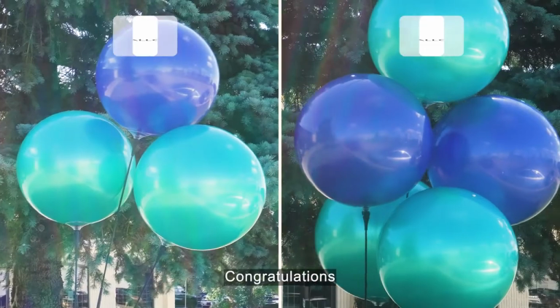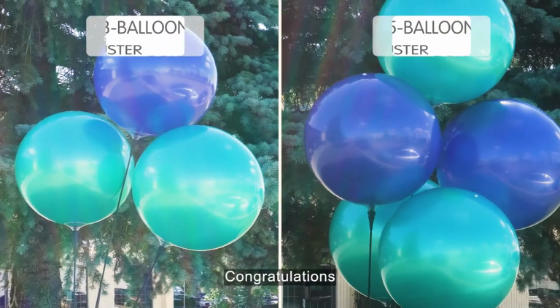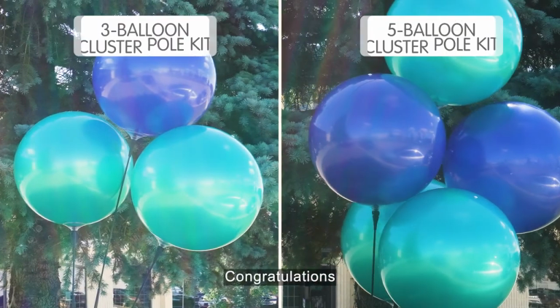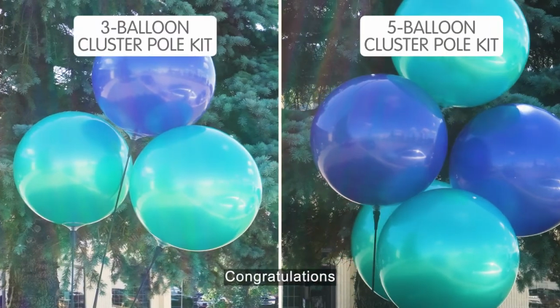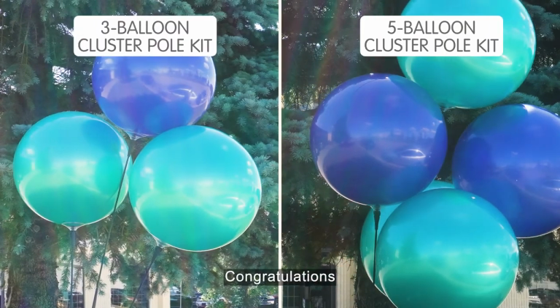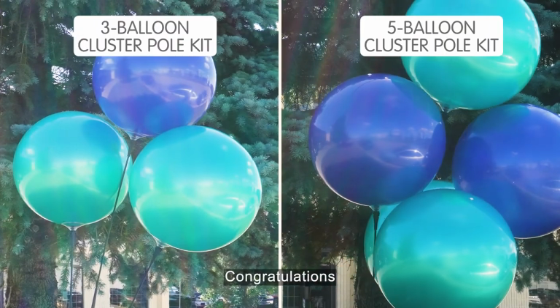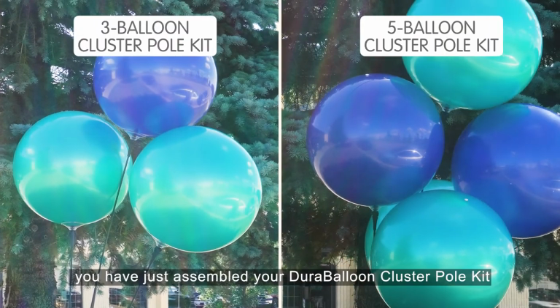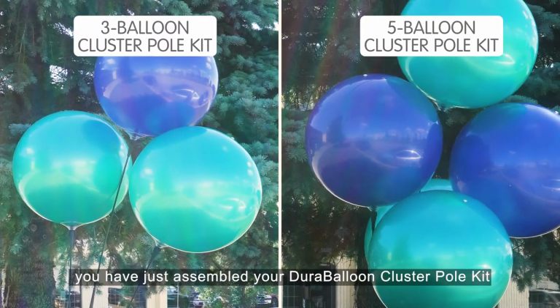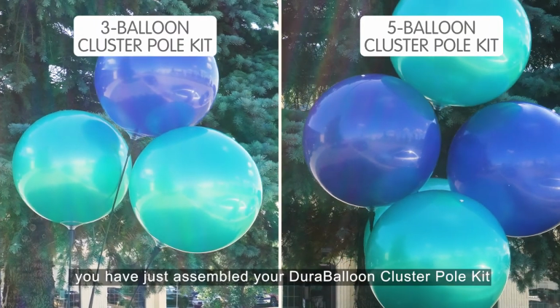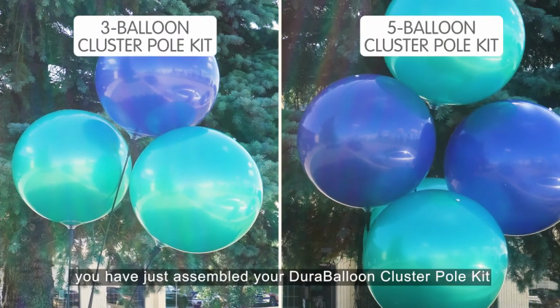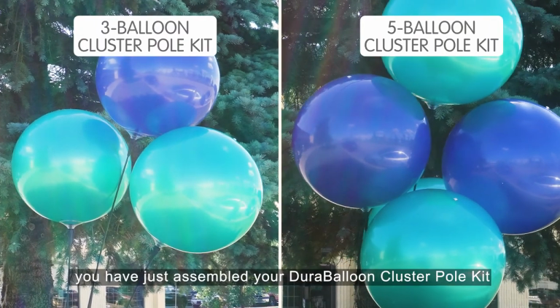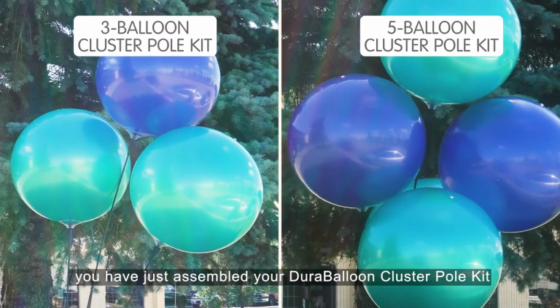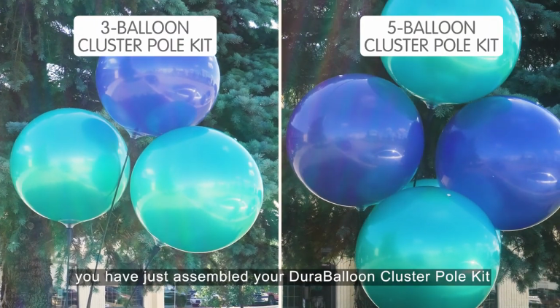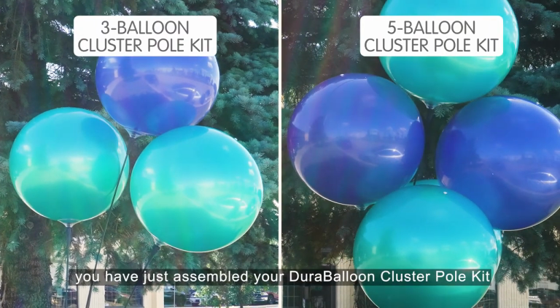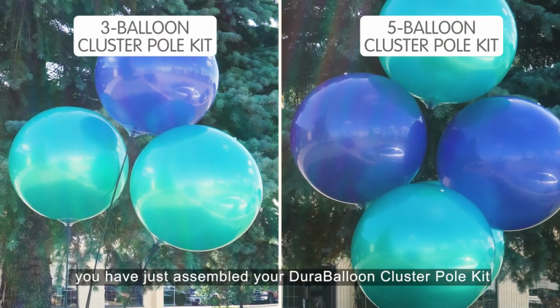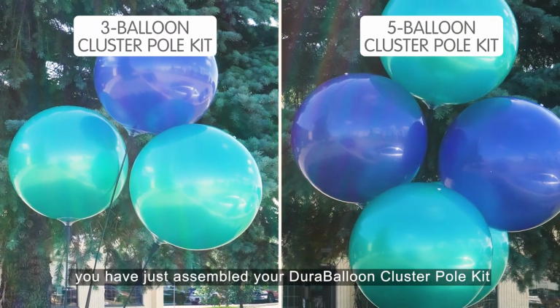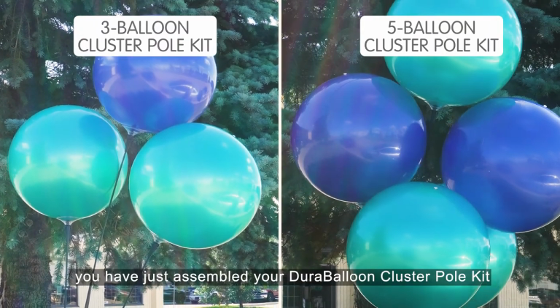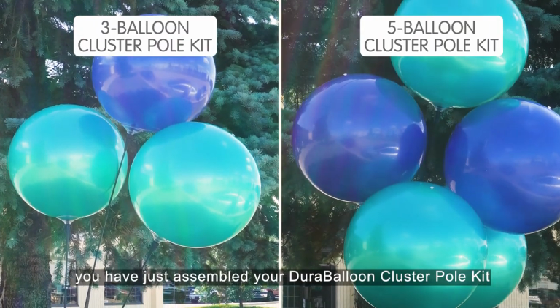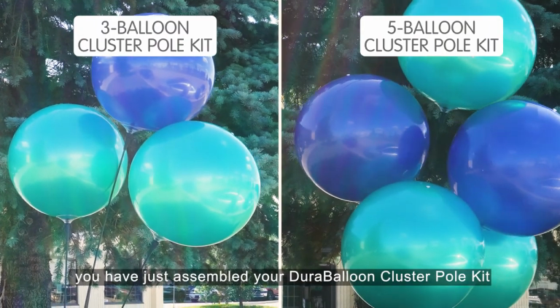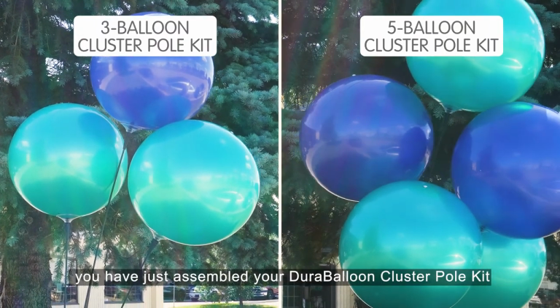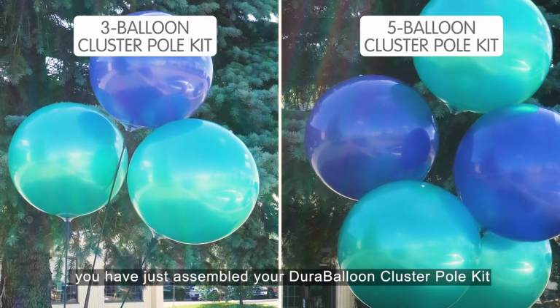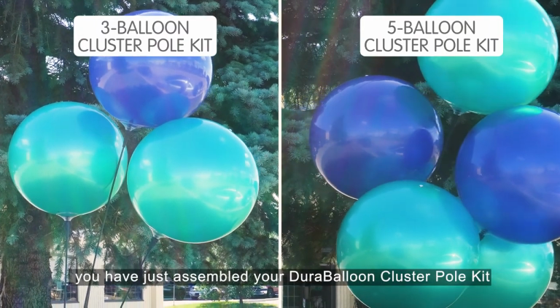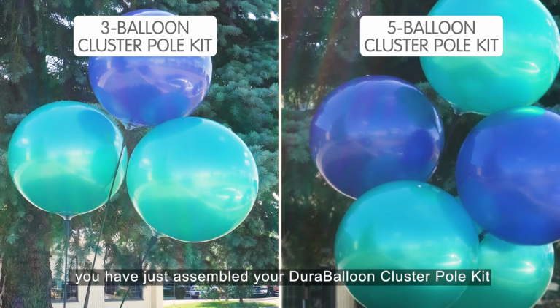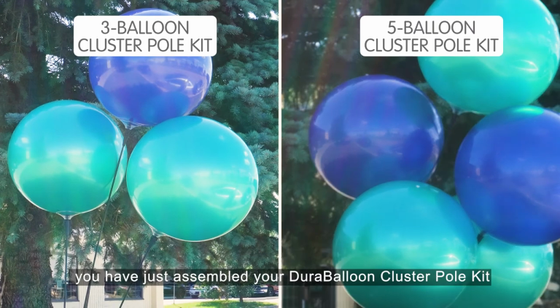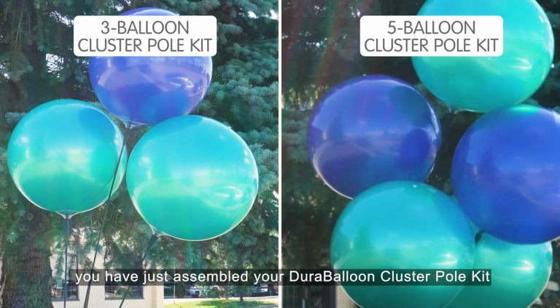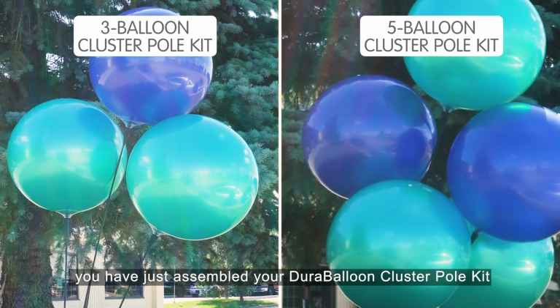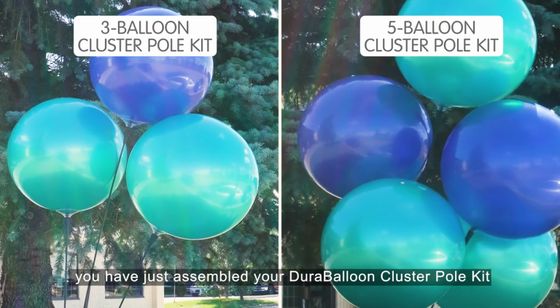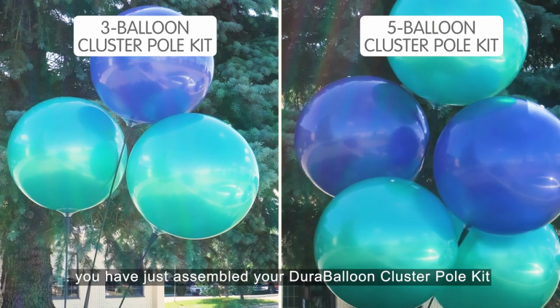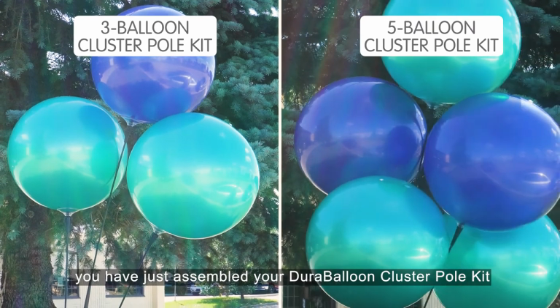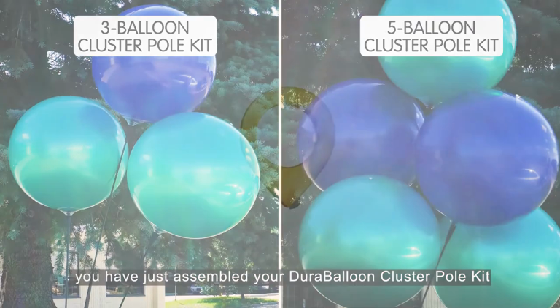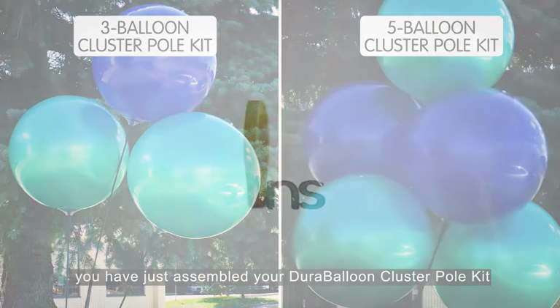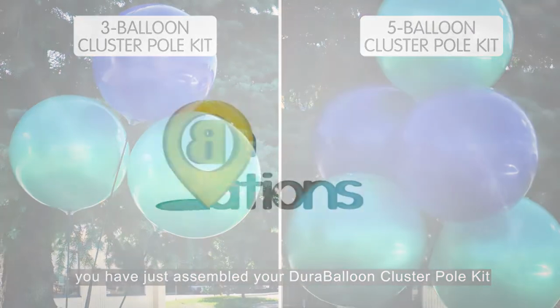Congratulations! You've just assembled your DuraBalloon Cluster Pole Kit. Thank you!